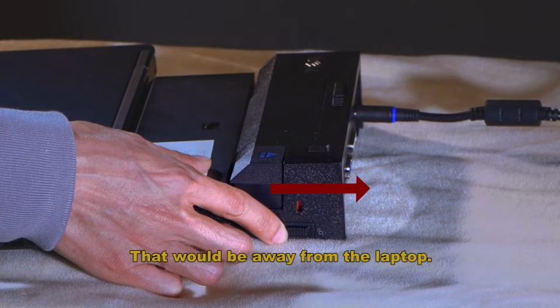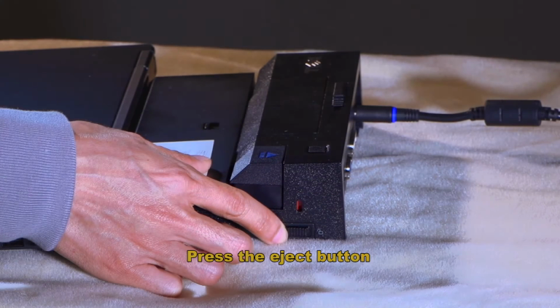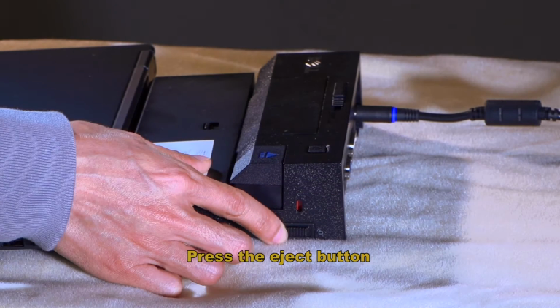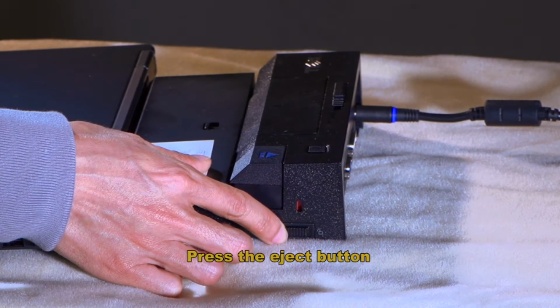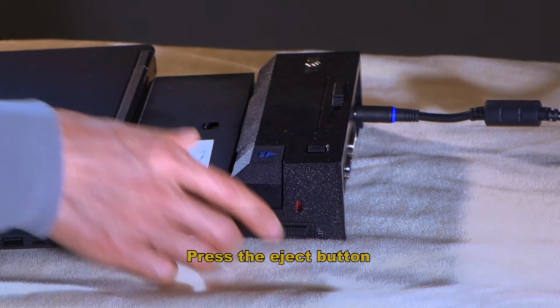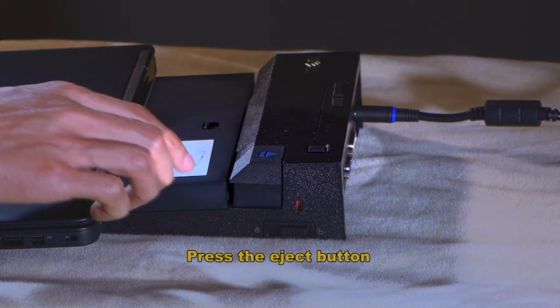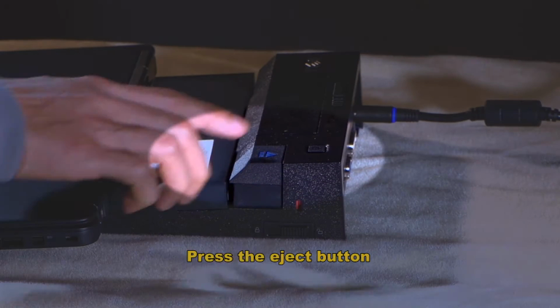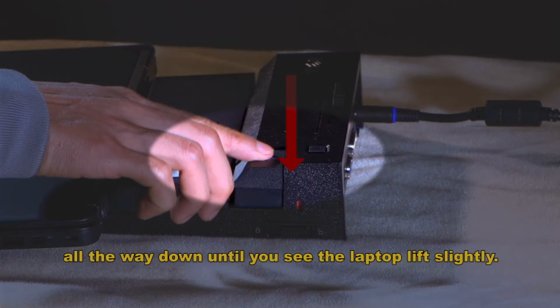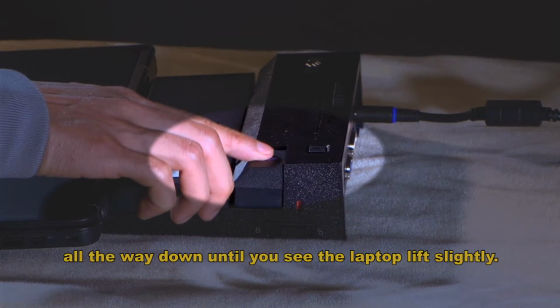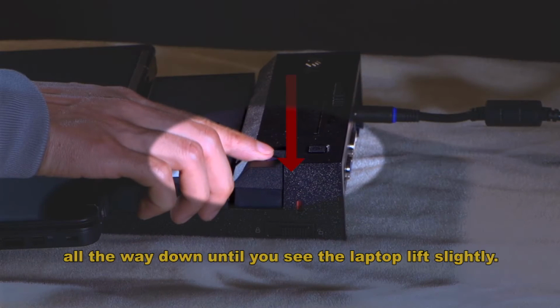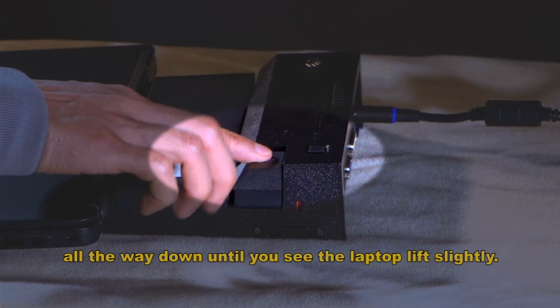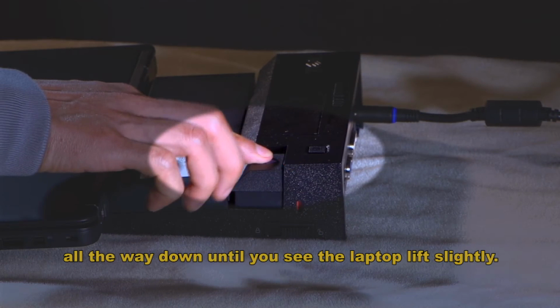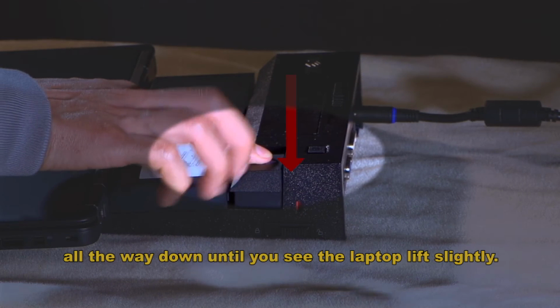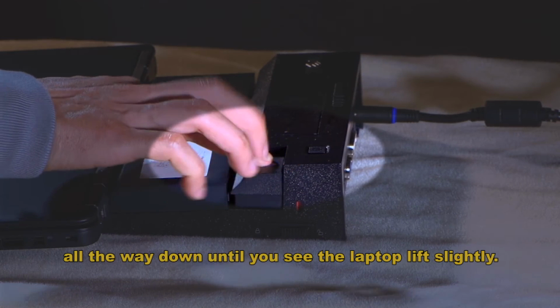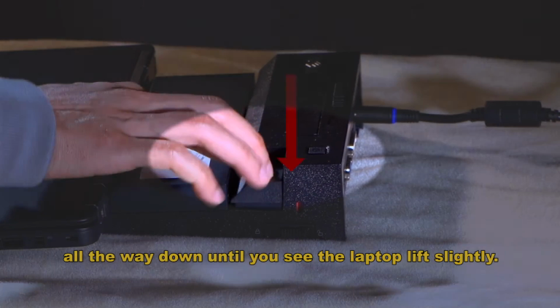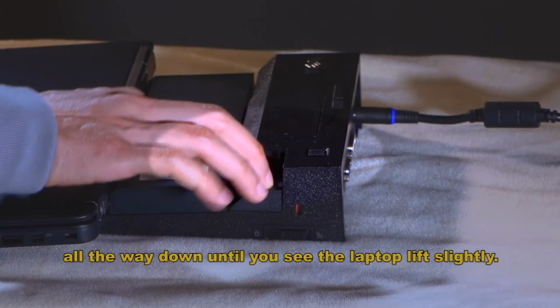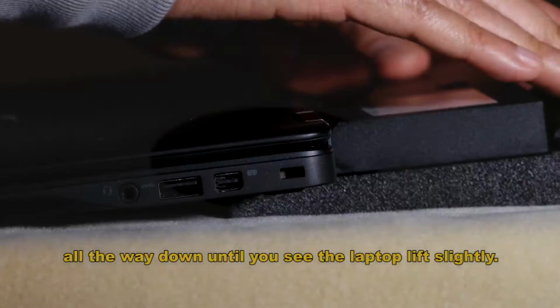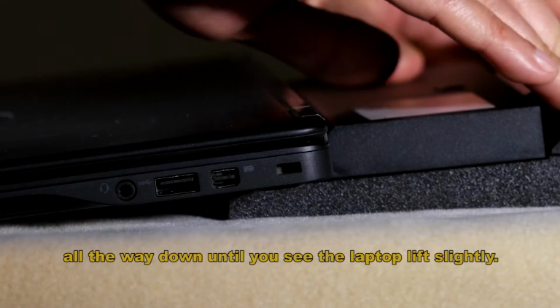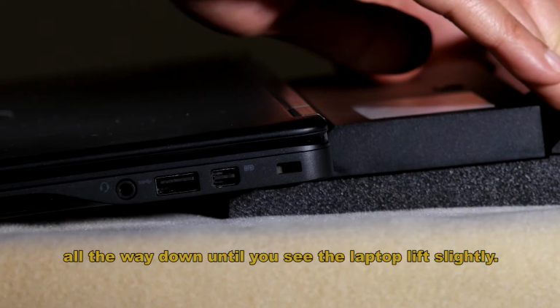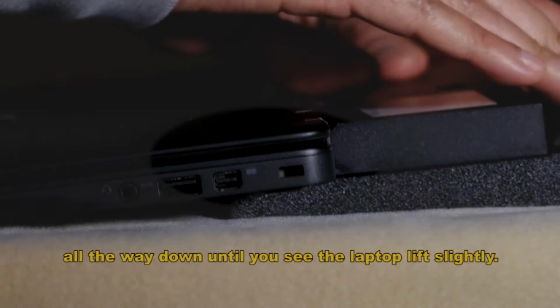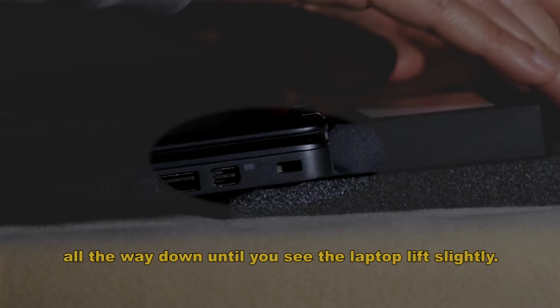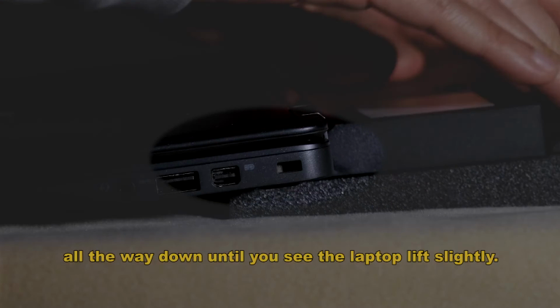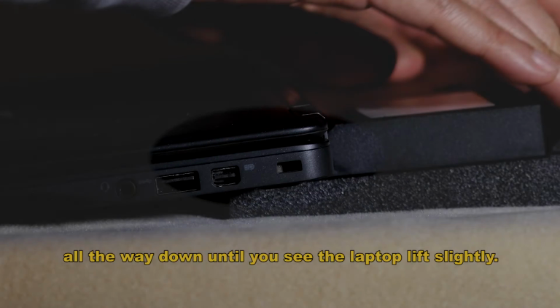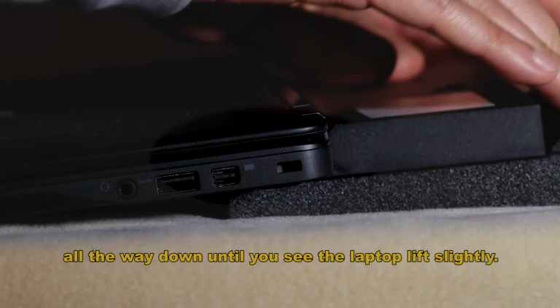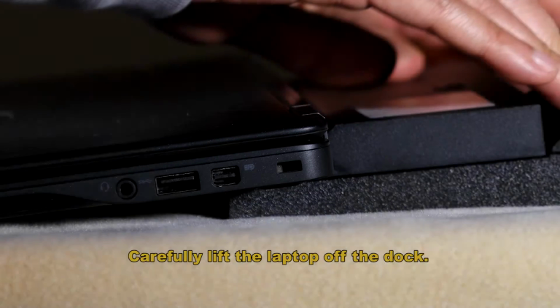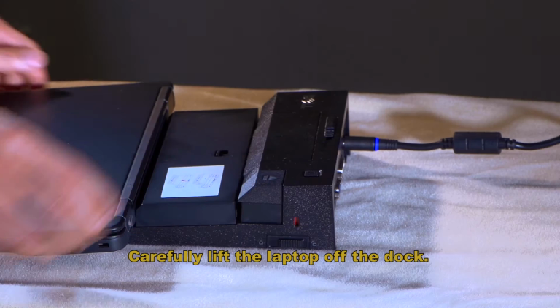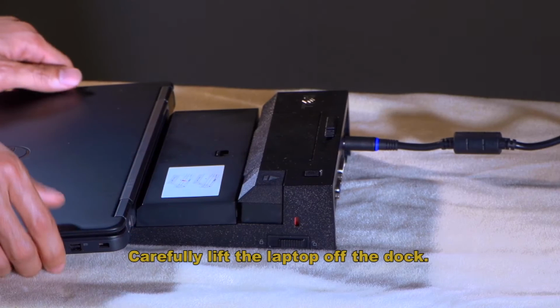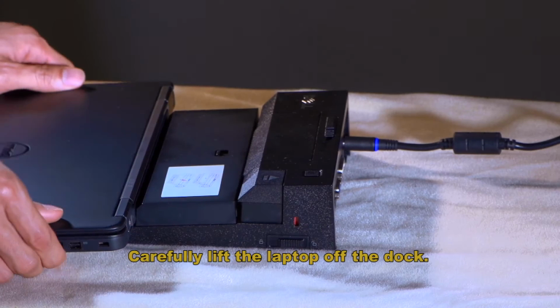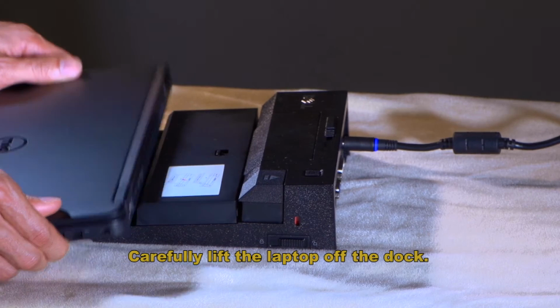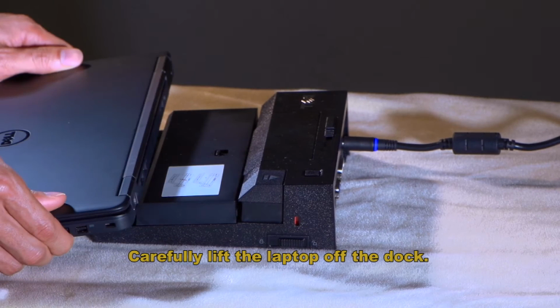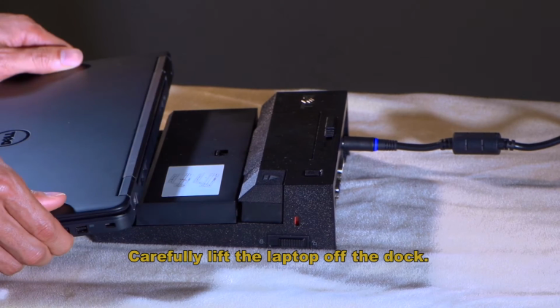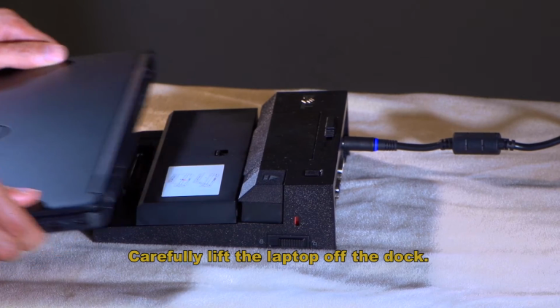Press the eject button all the way down until you see the laptop lift slightly. Carefully lift the laptop off the dock.